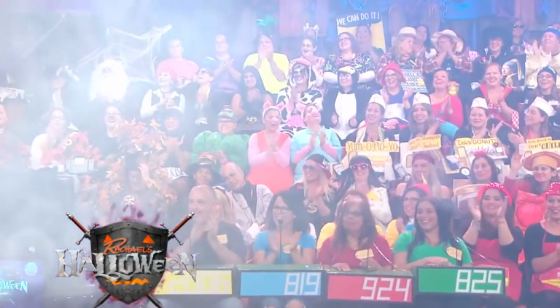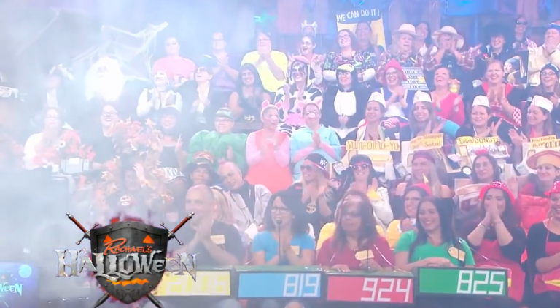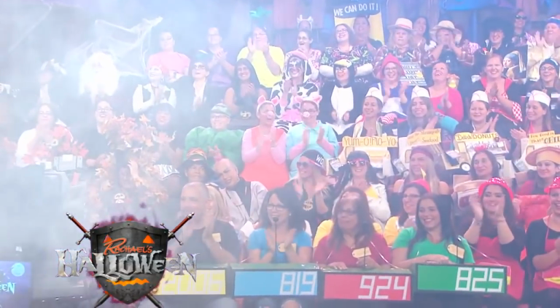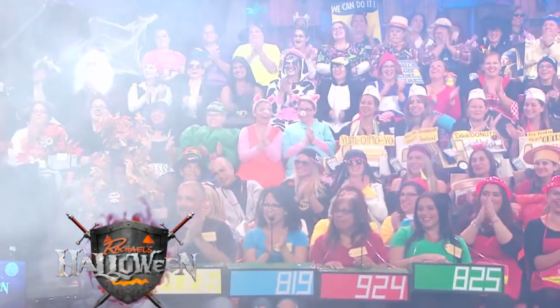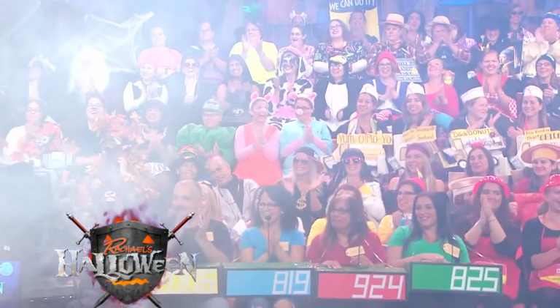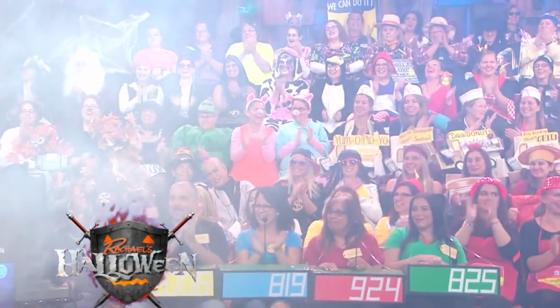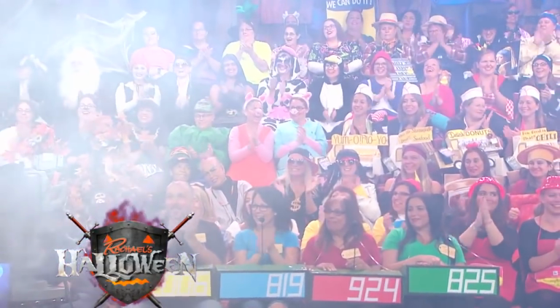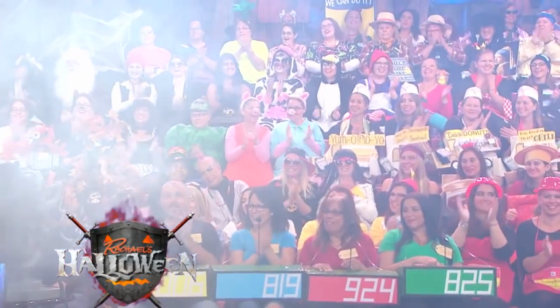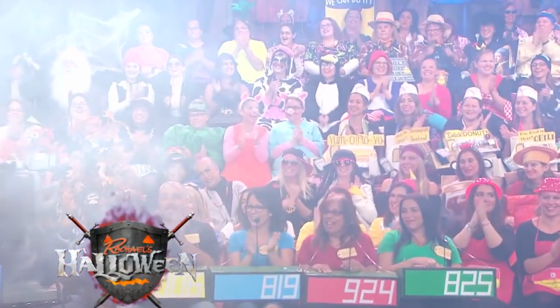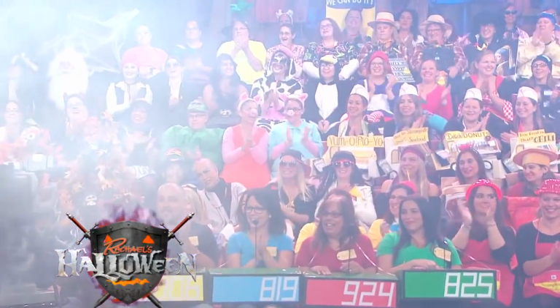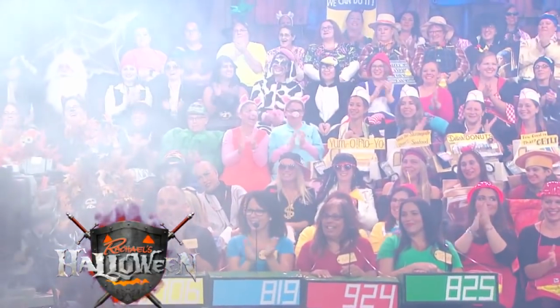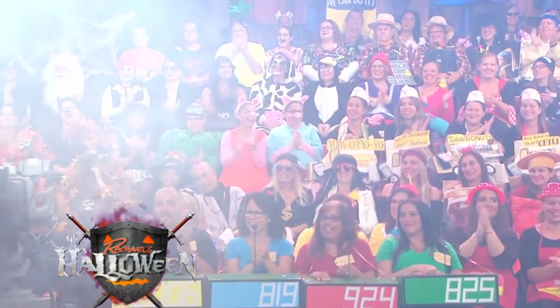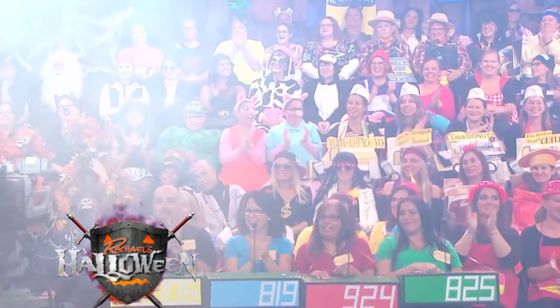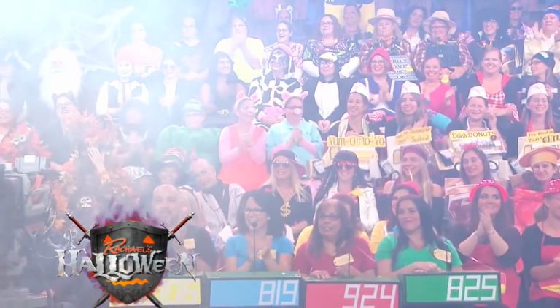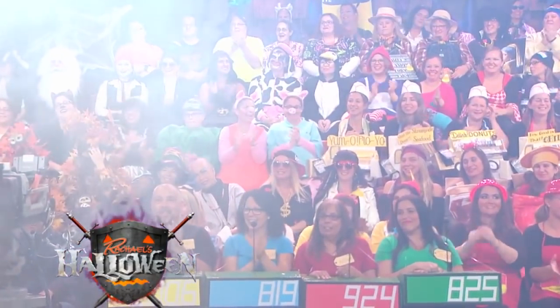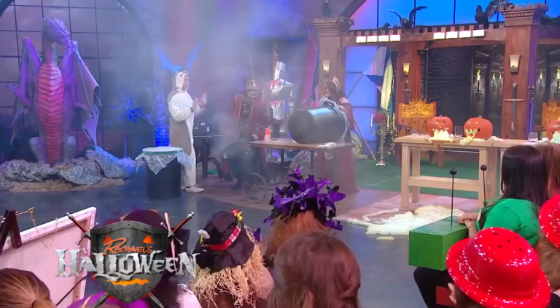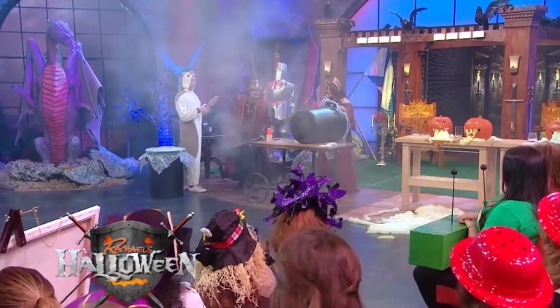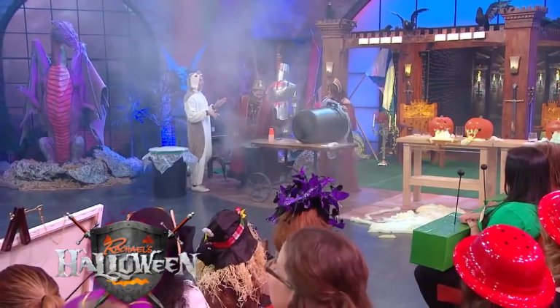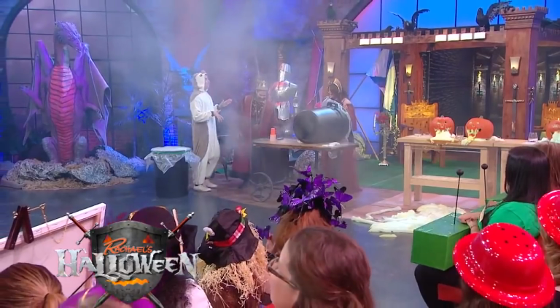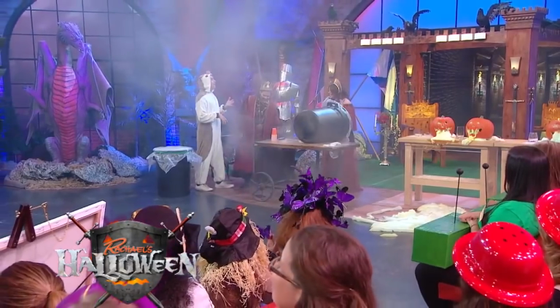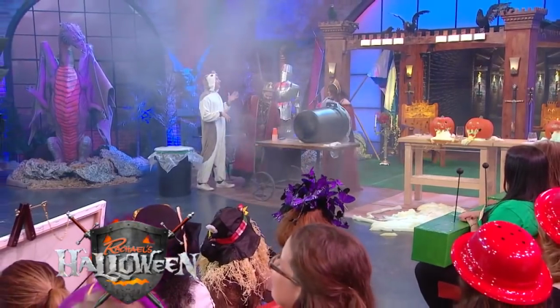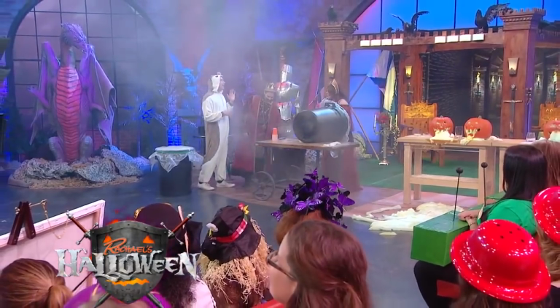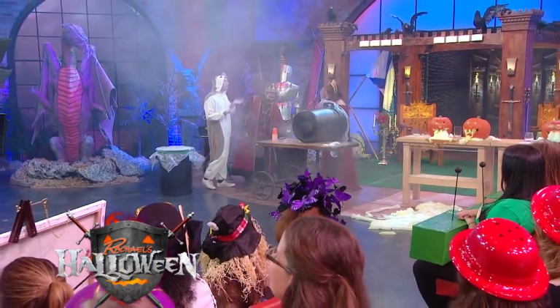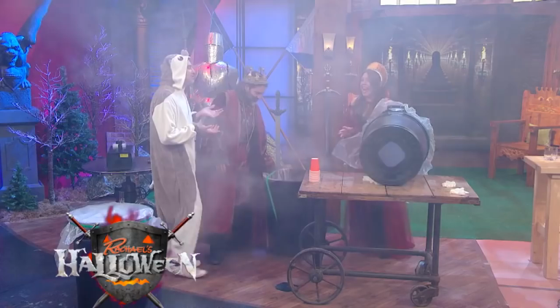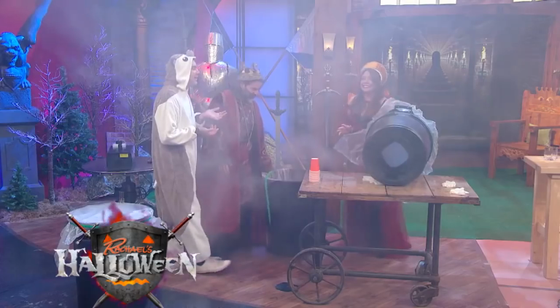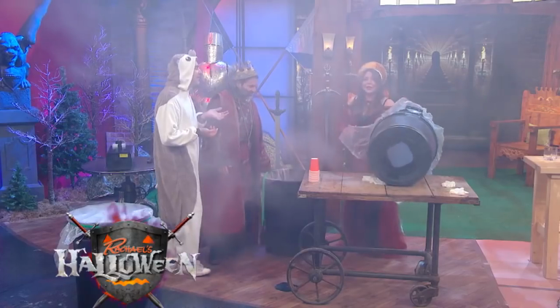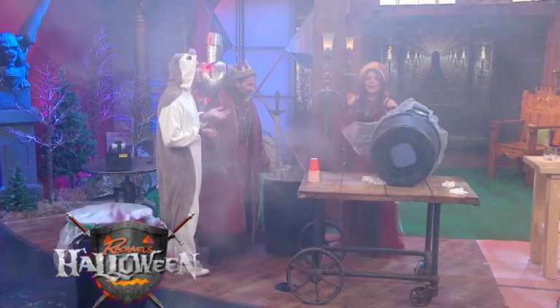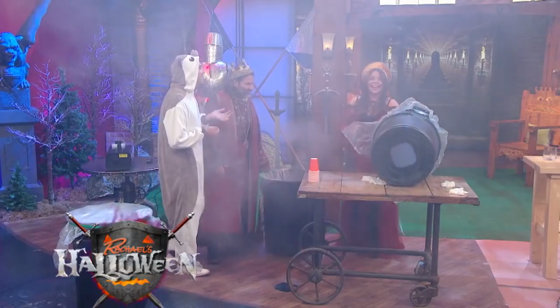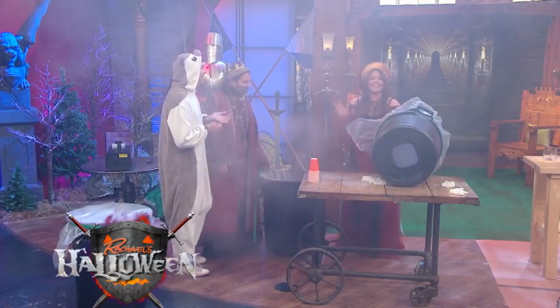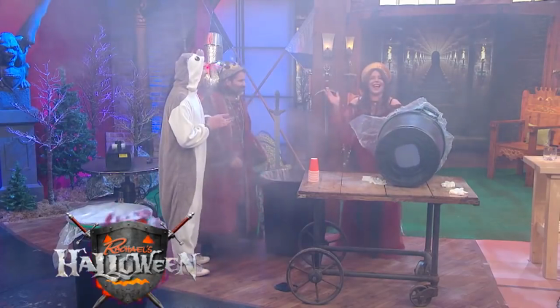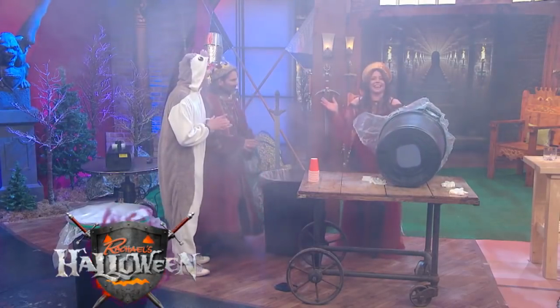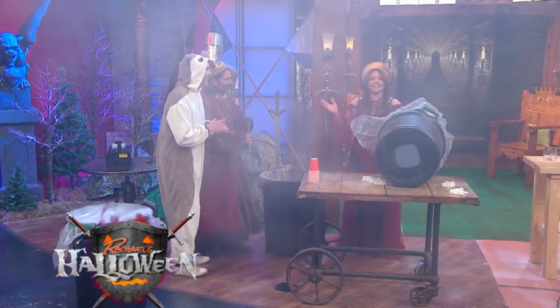All right, I broke my cannon. Now we're gonna play a little game, though. I do like science!